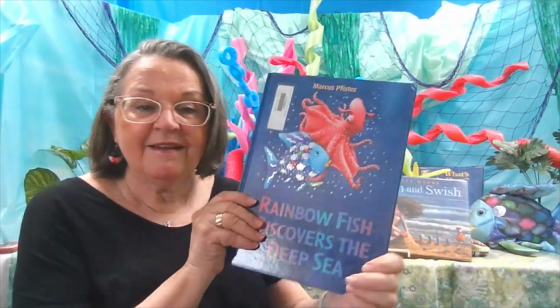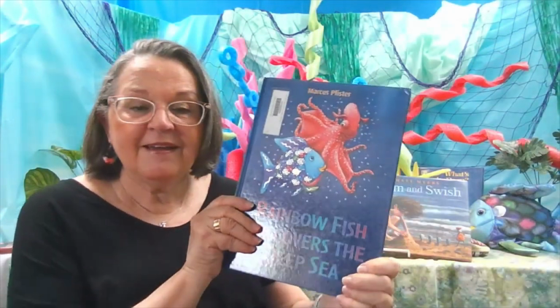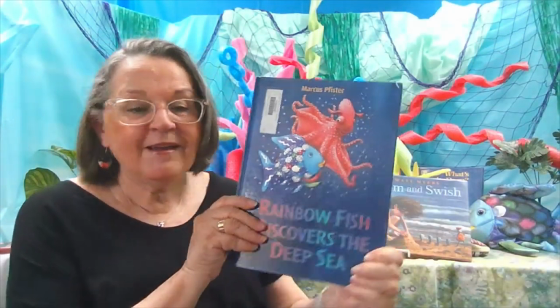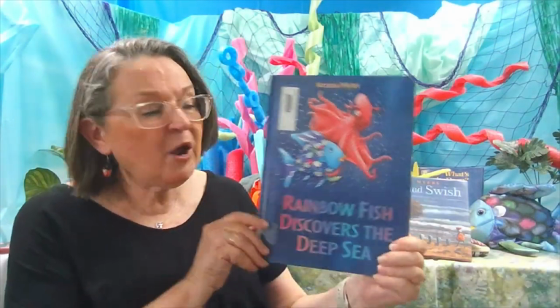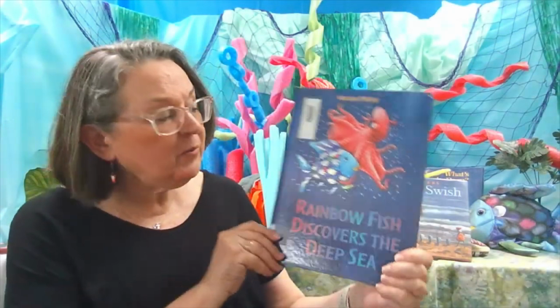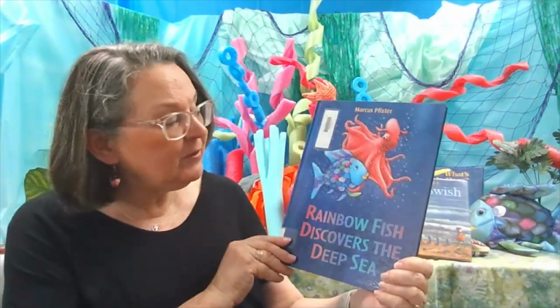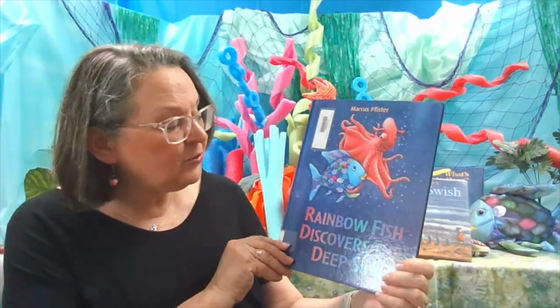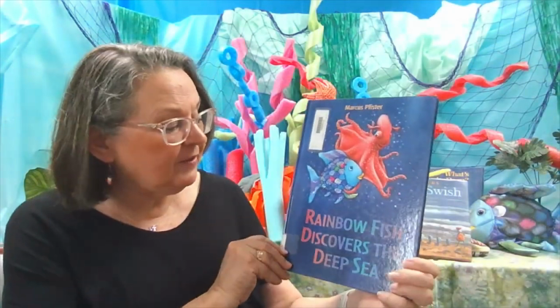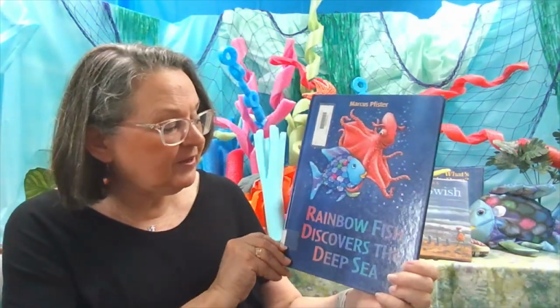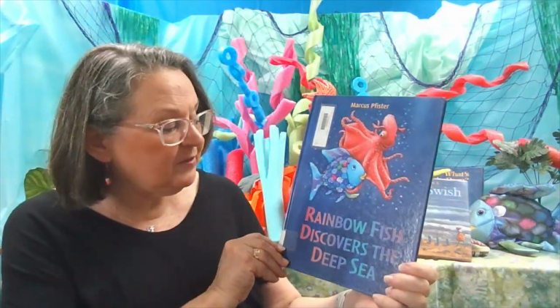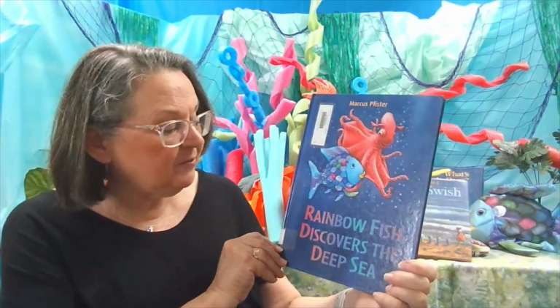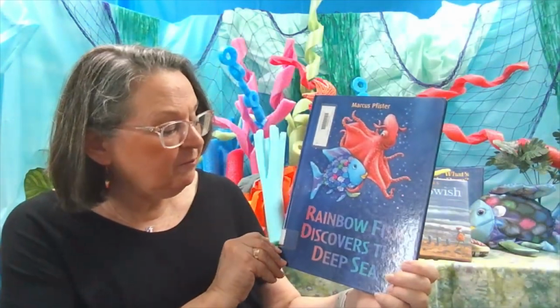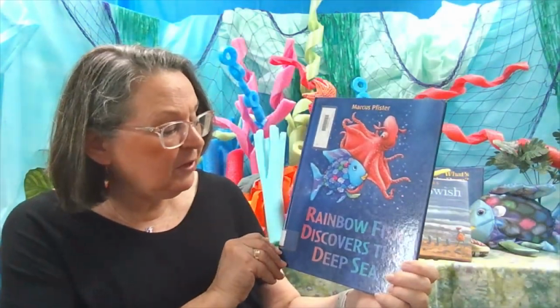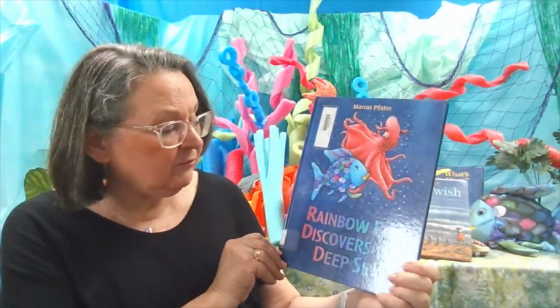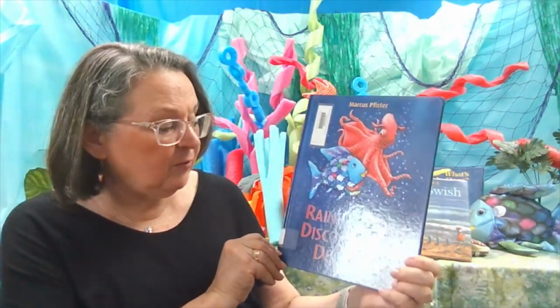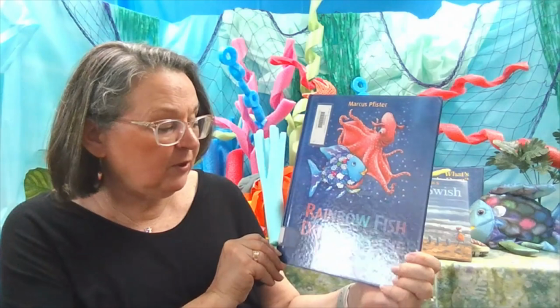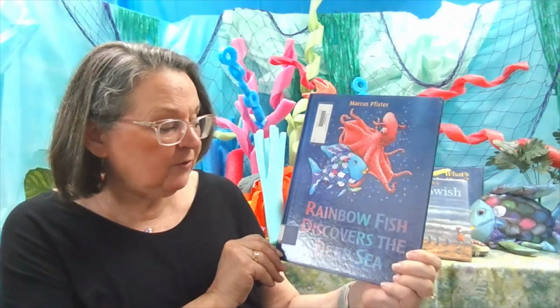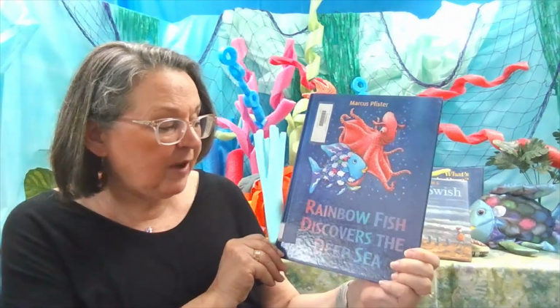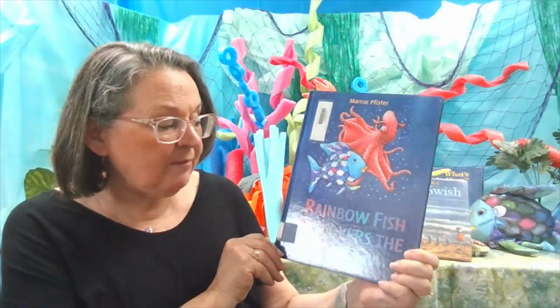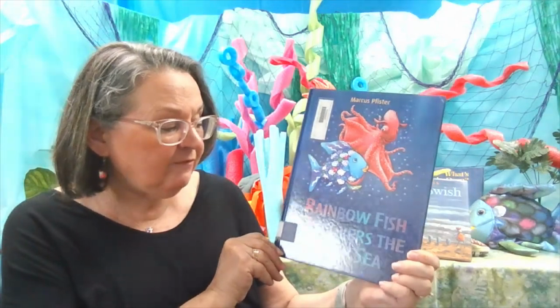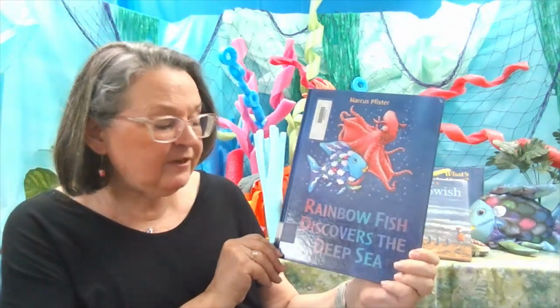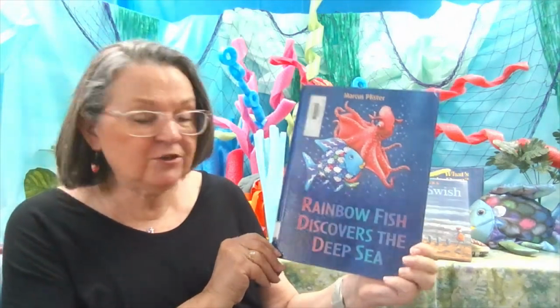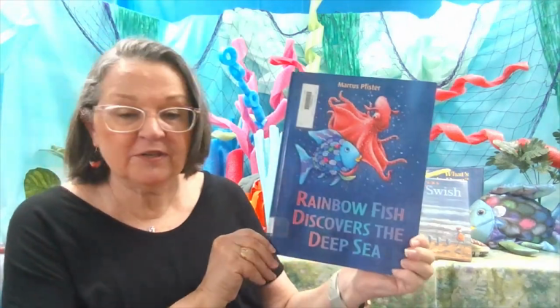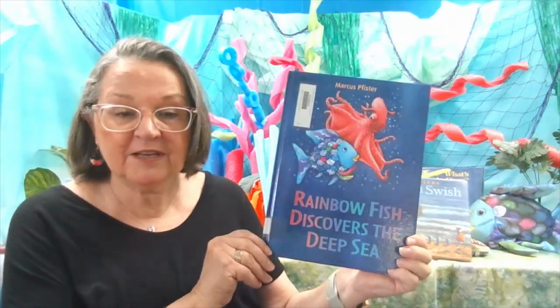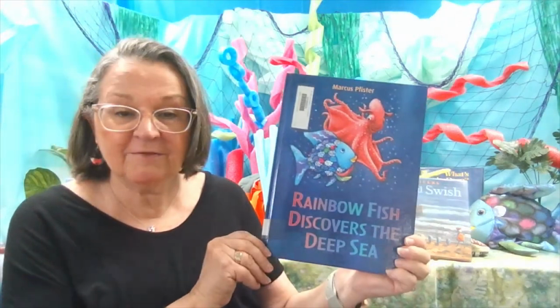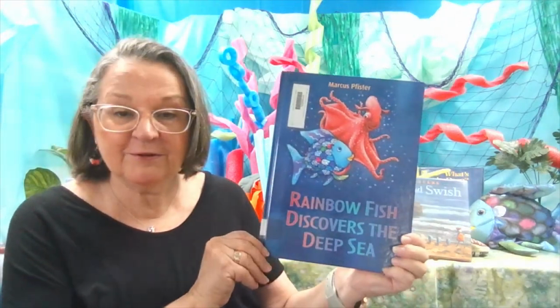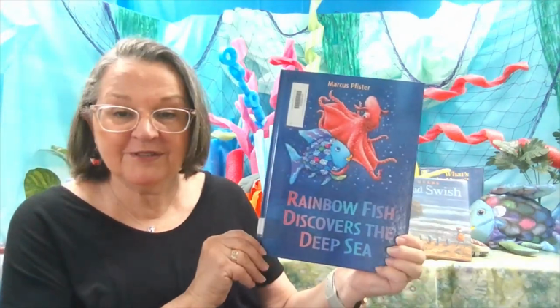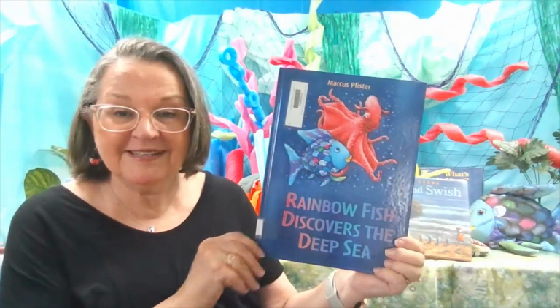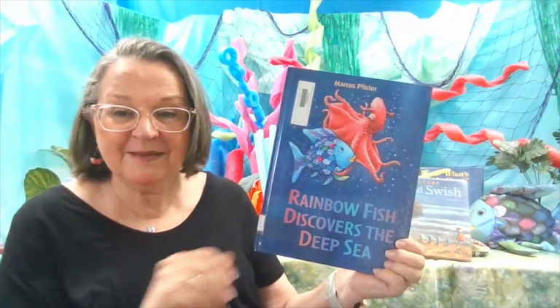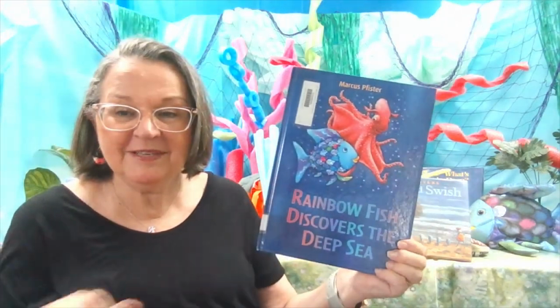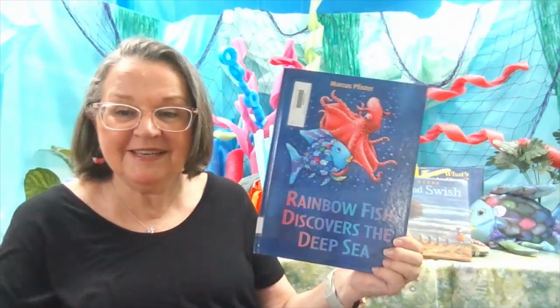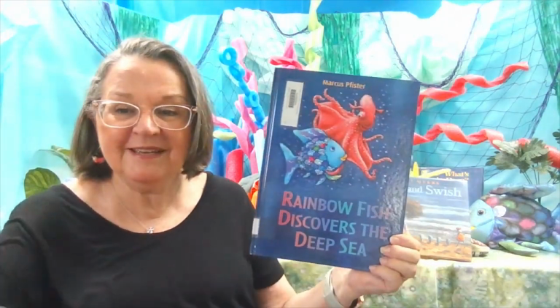I hope you enjoyed this beautiful book, Rainbow Fish Discovers the Deep Sea.